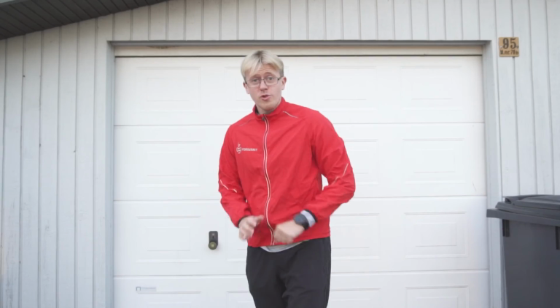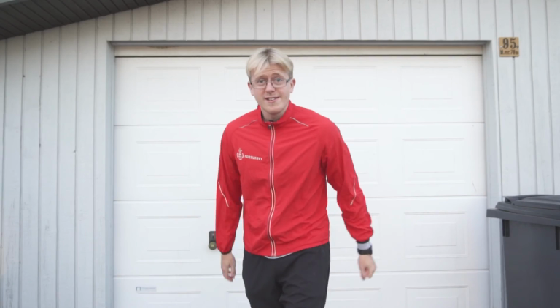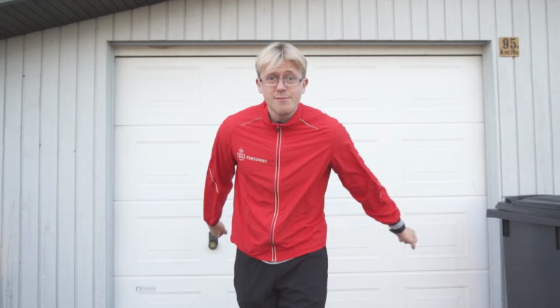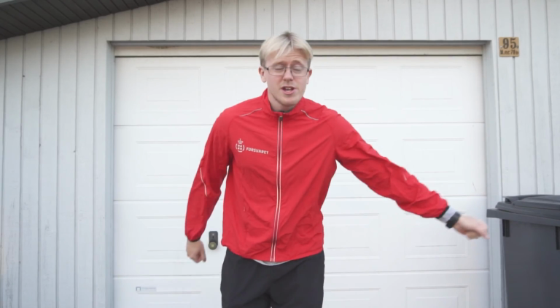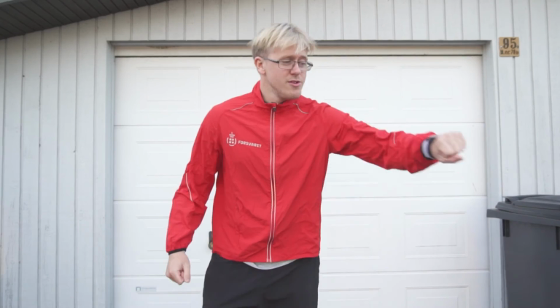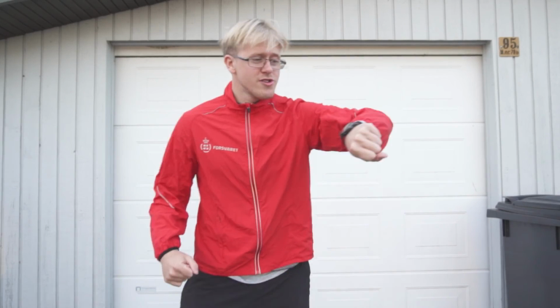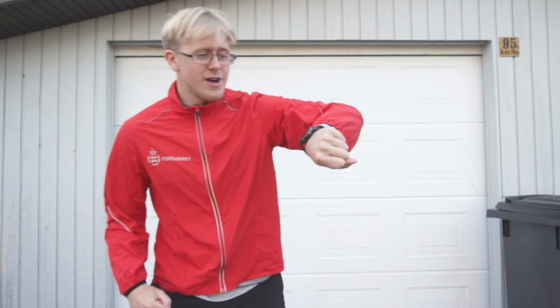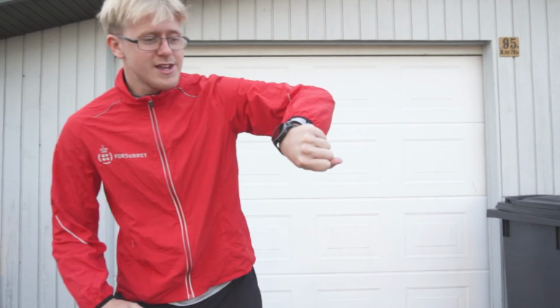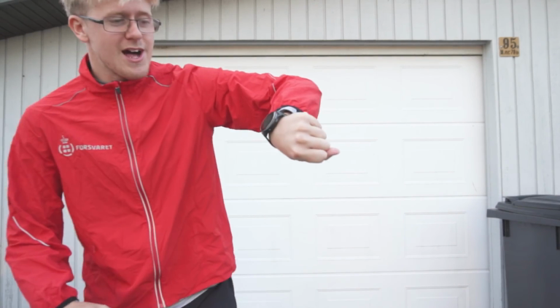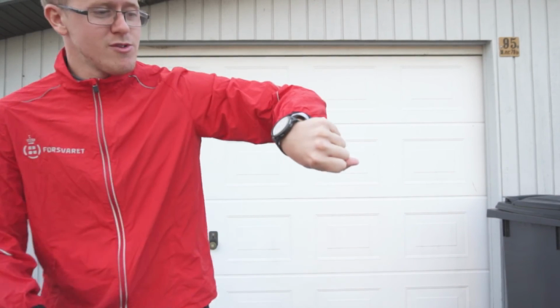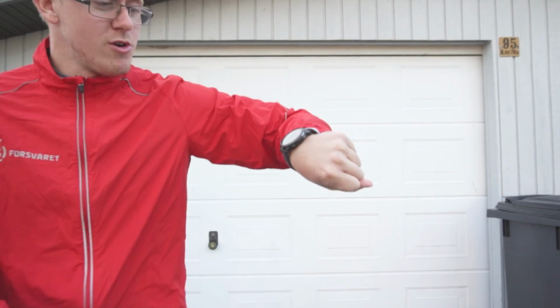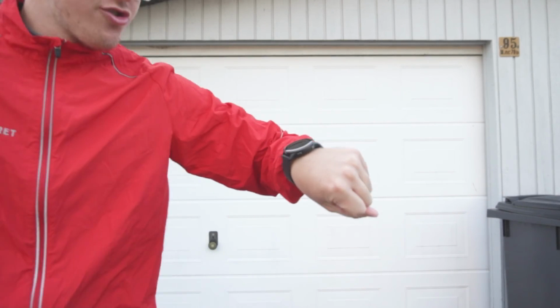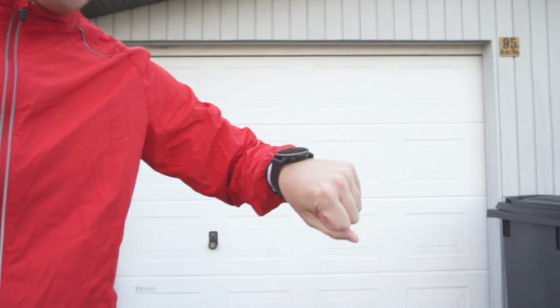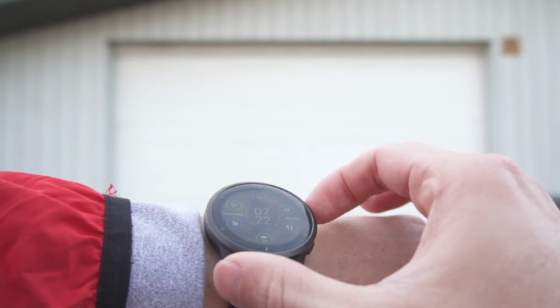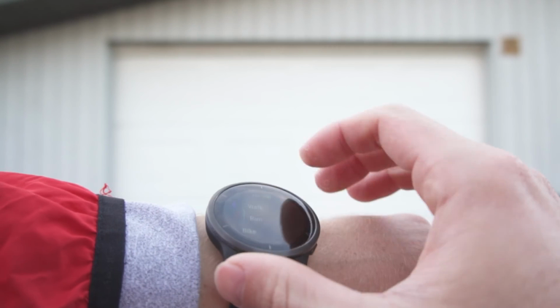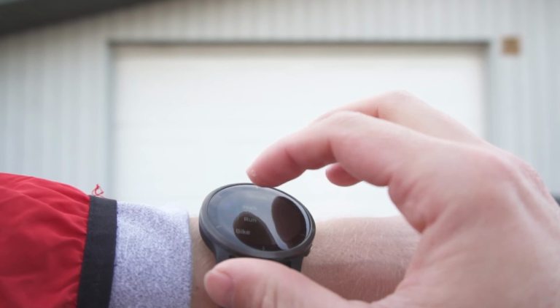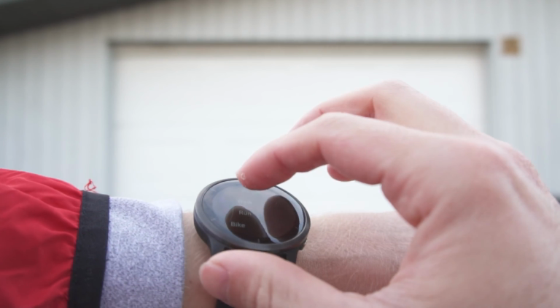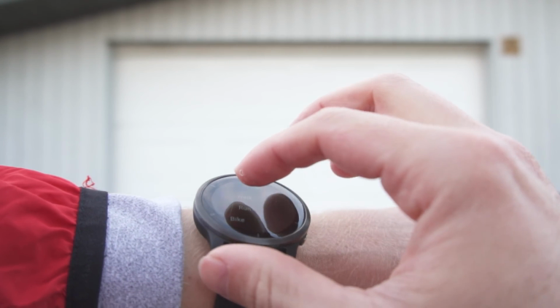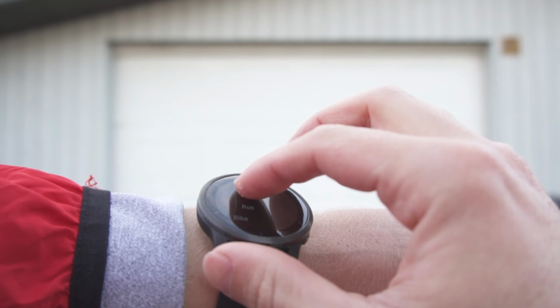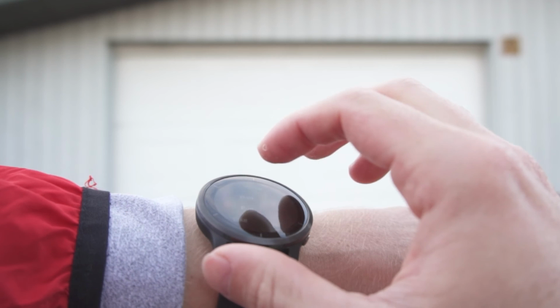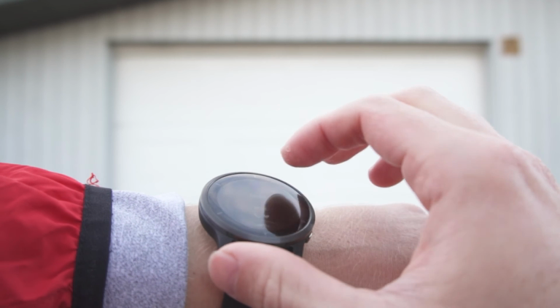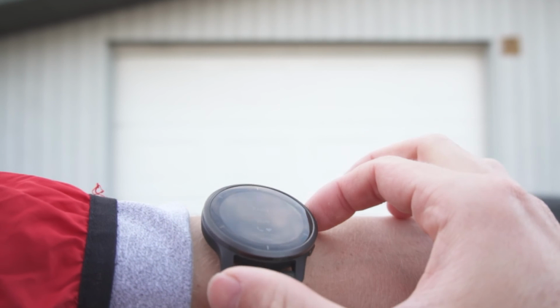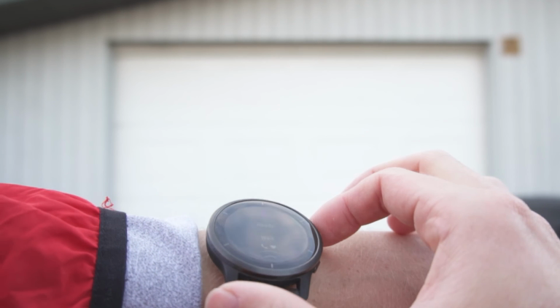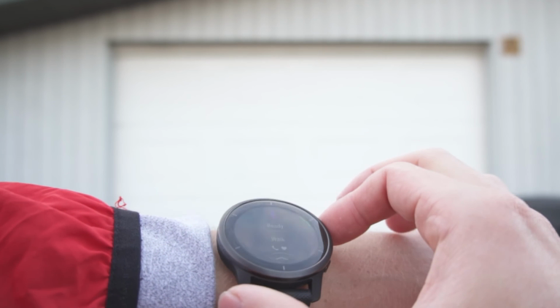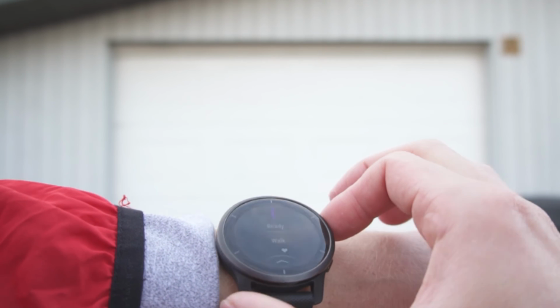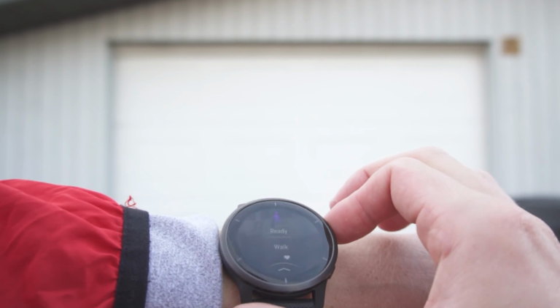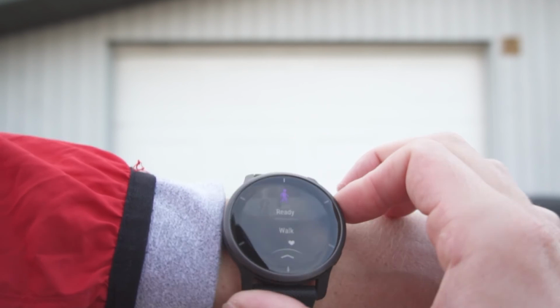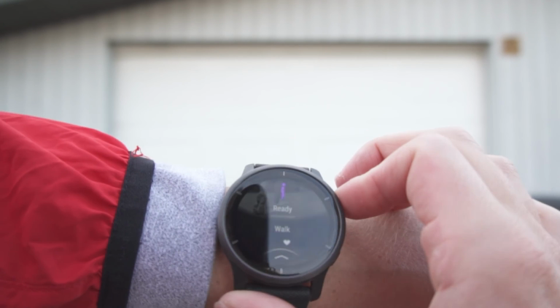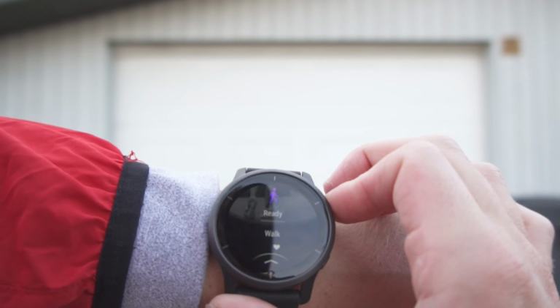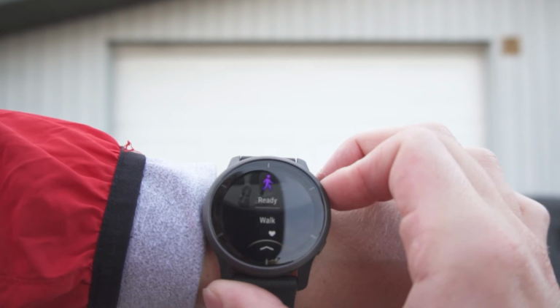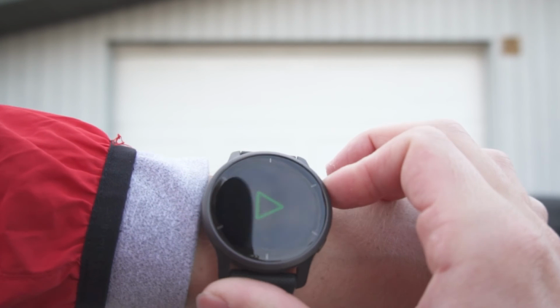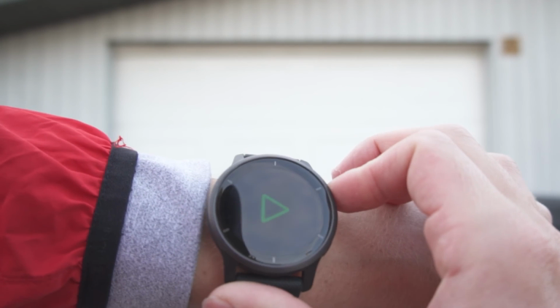To track this I'm gonna be using my Garmin watch, so let us start an activity — walk — ready and go.